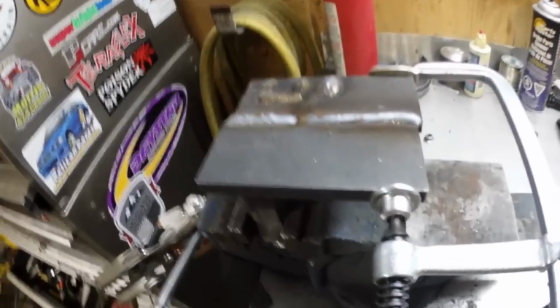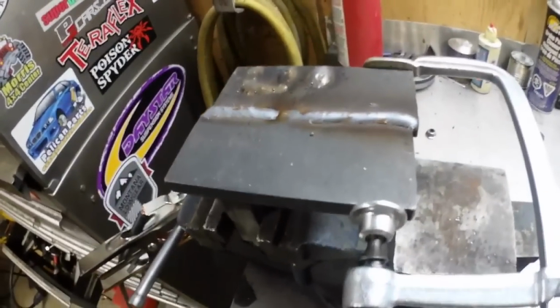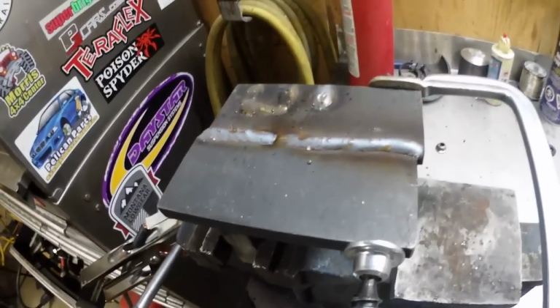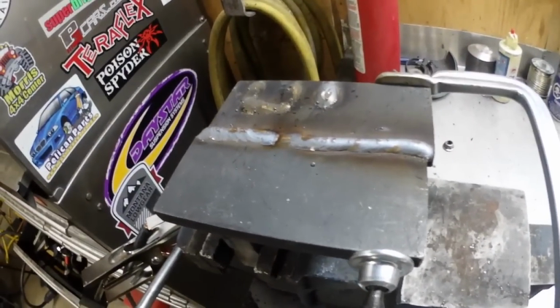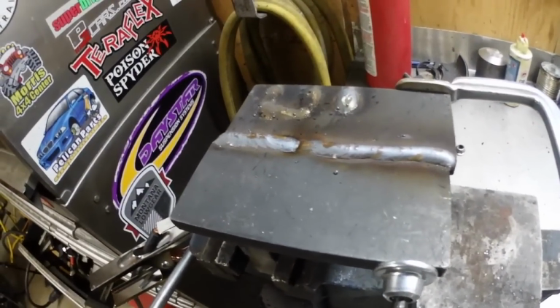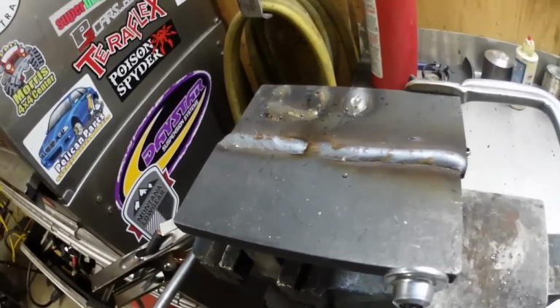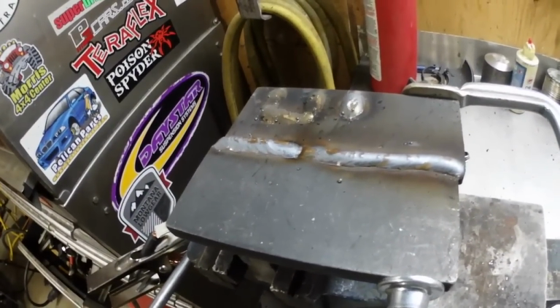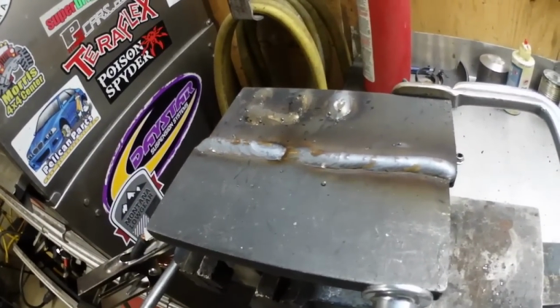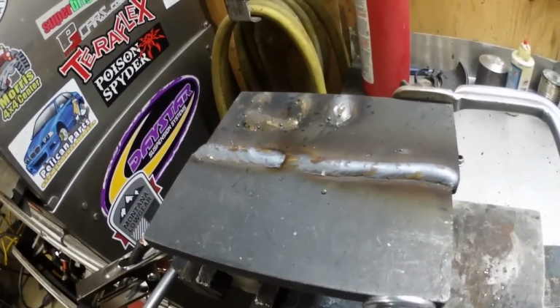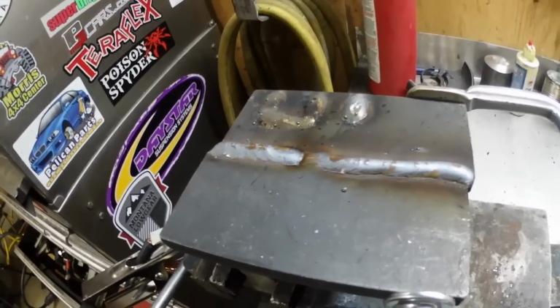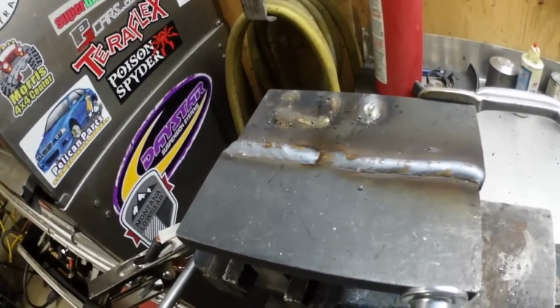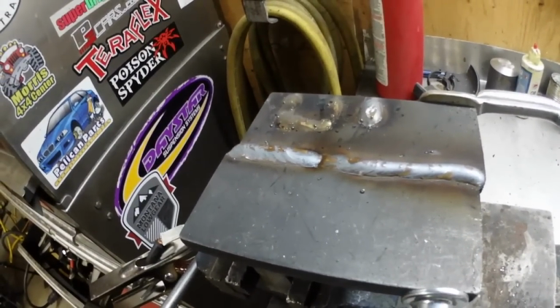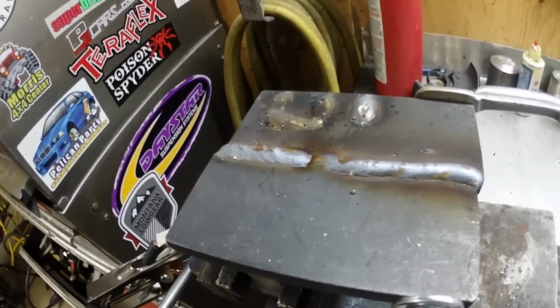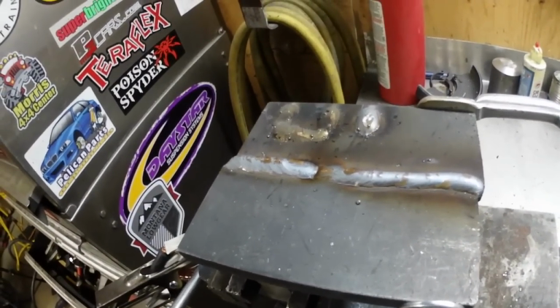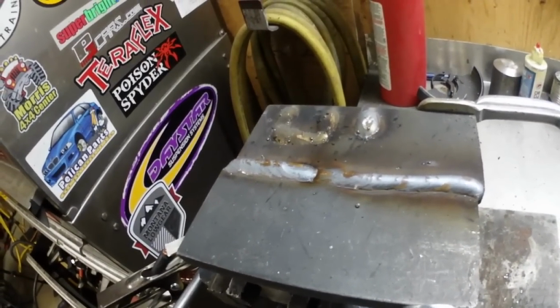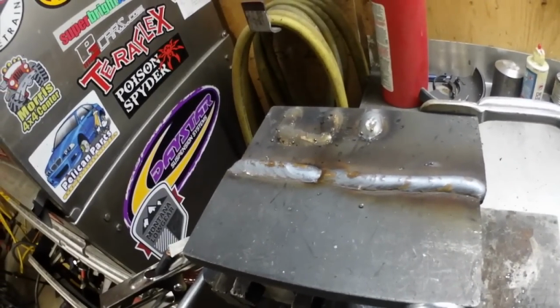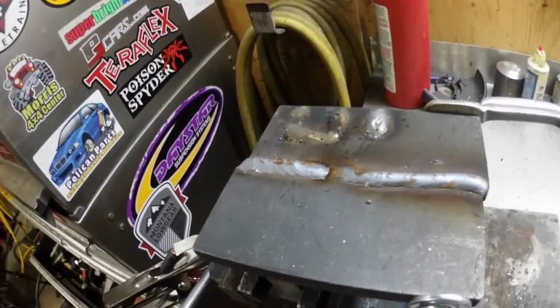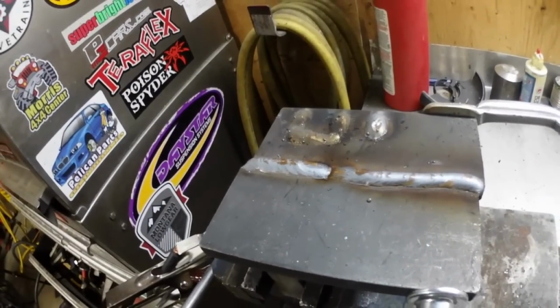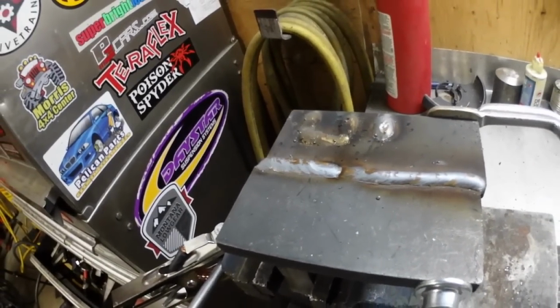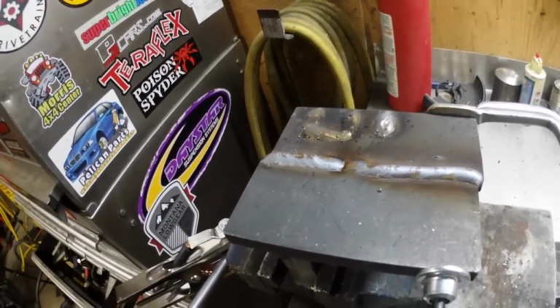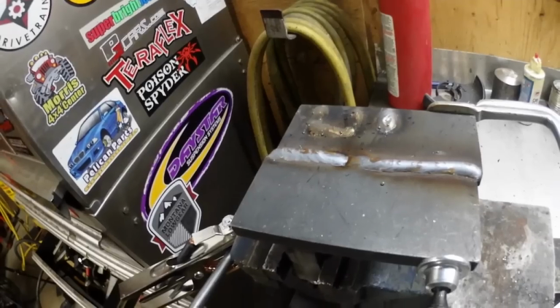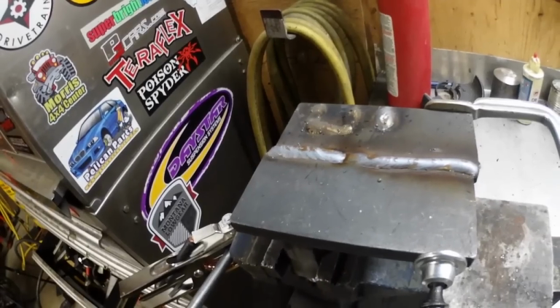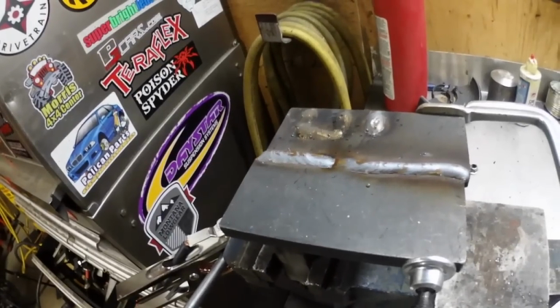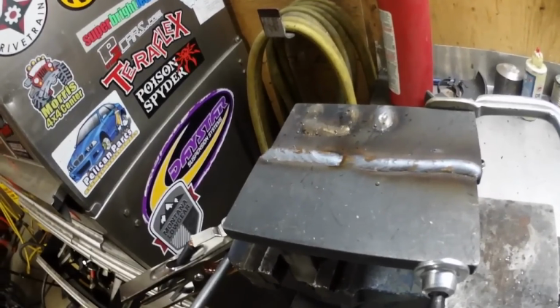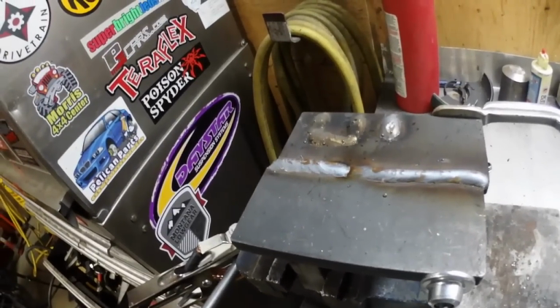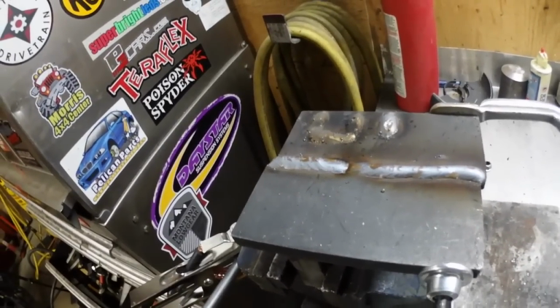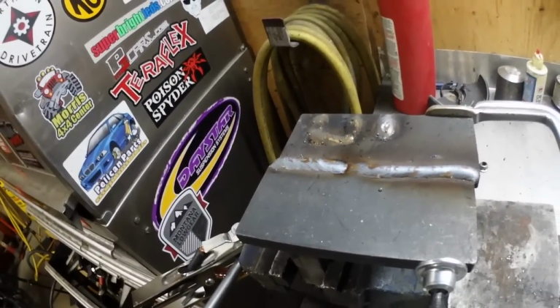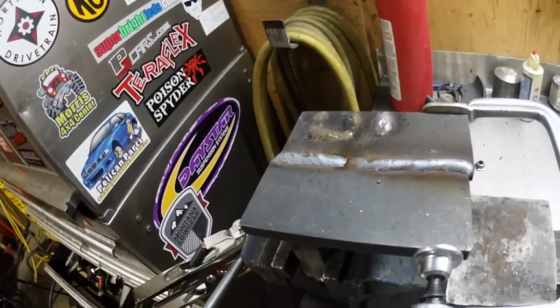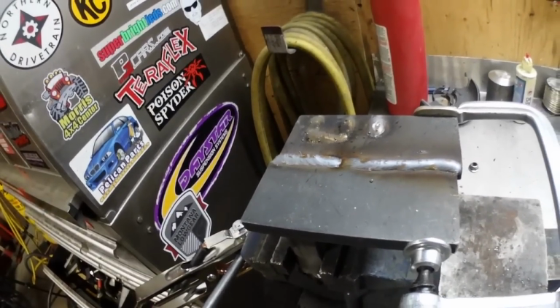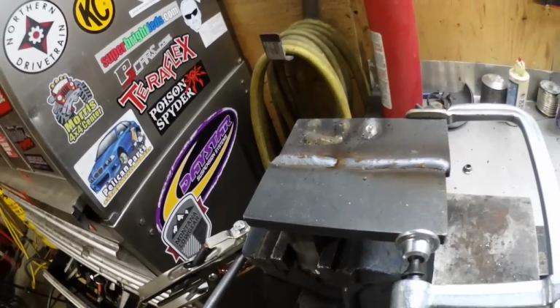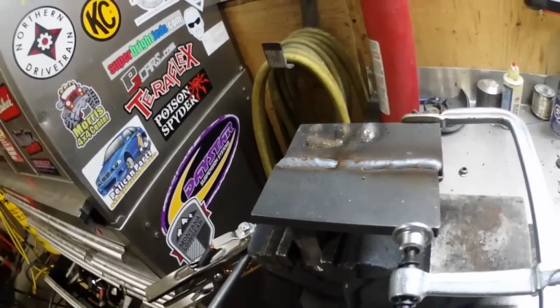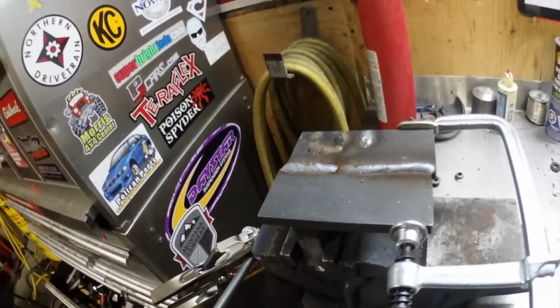If you're looking for weld porn, you're not going to find that here. We're just doing casual welding today, messing around with the advanced features on the ESAB Rebel.